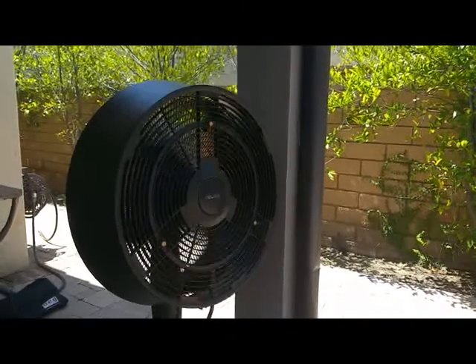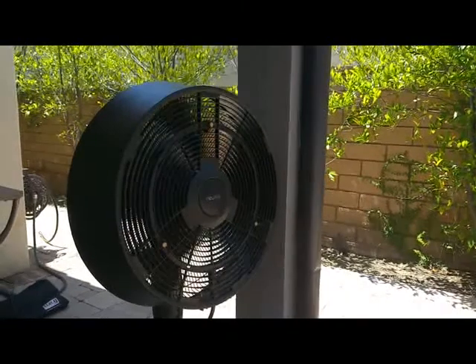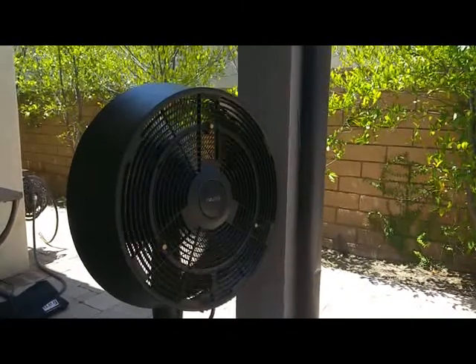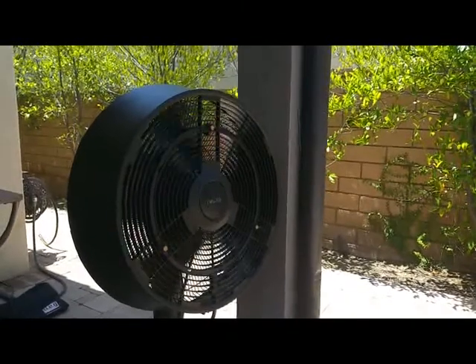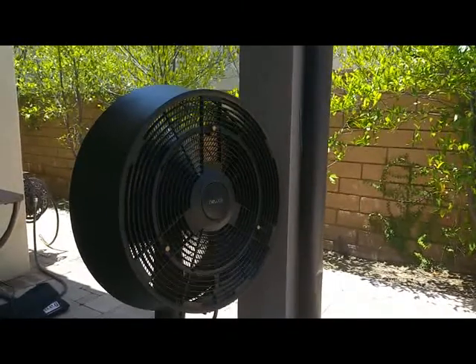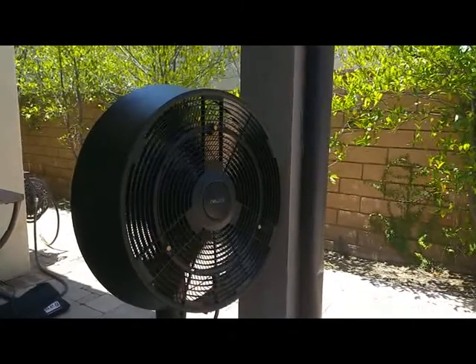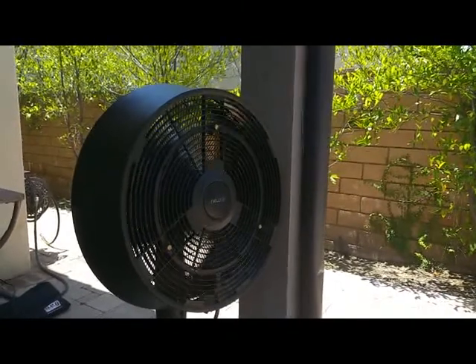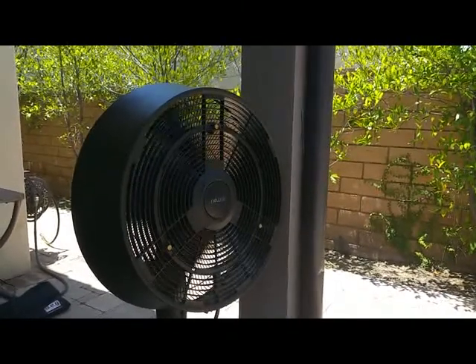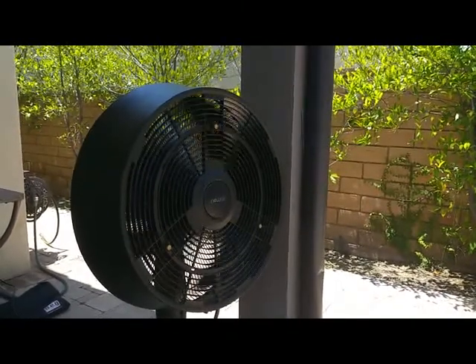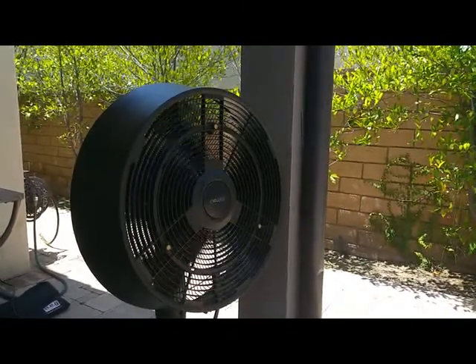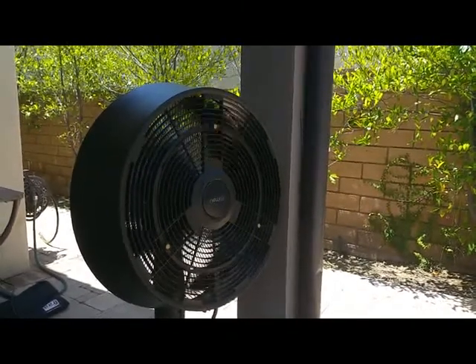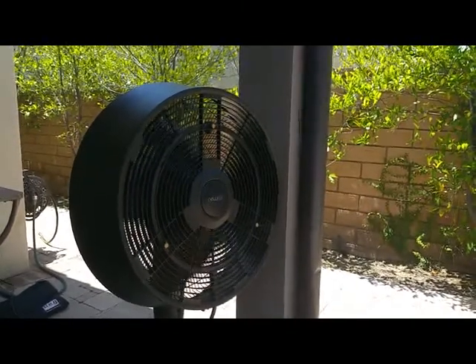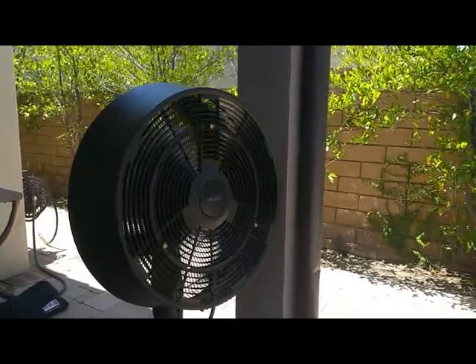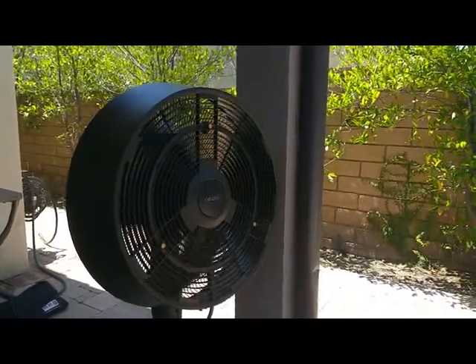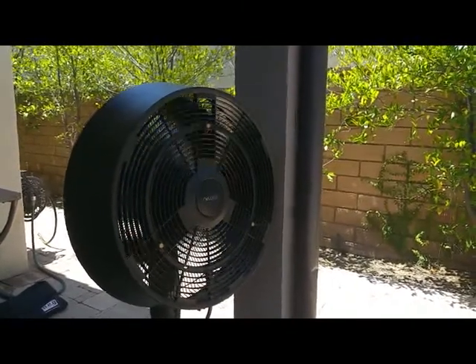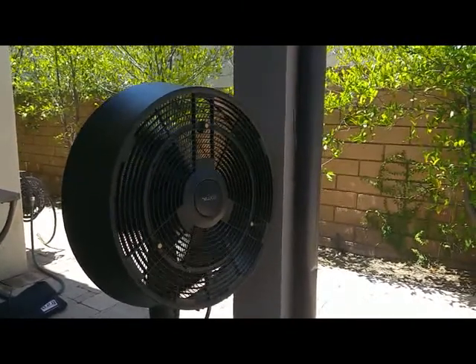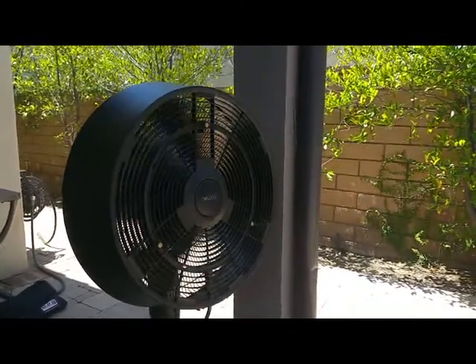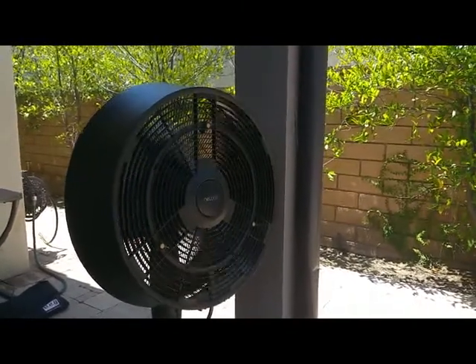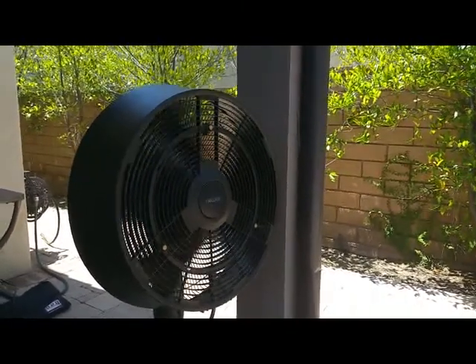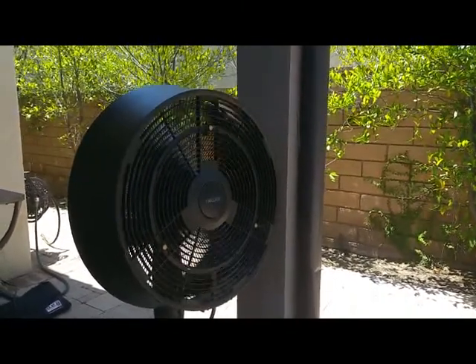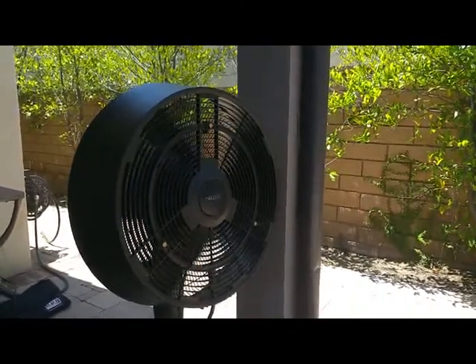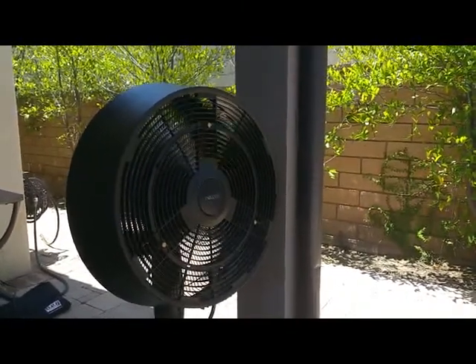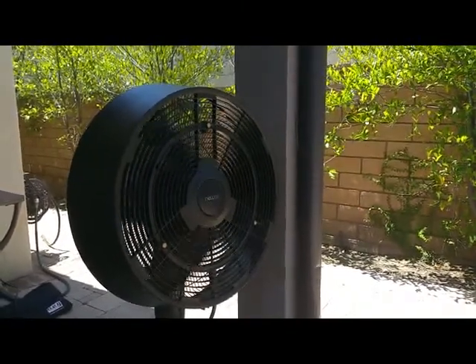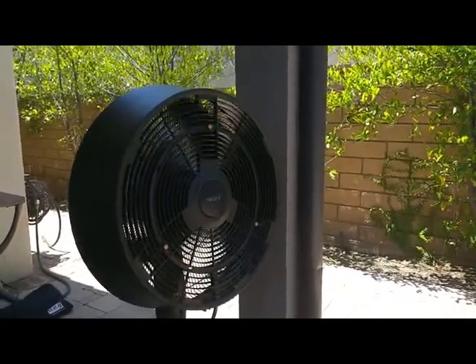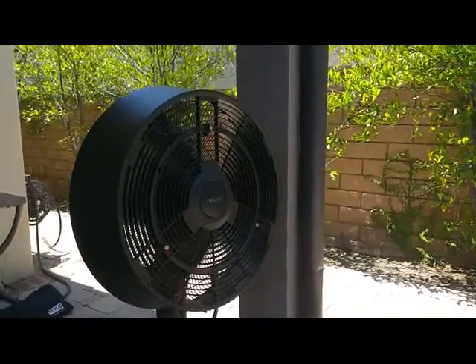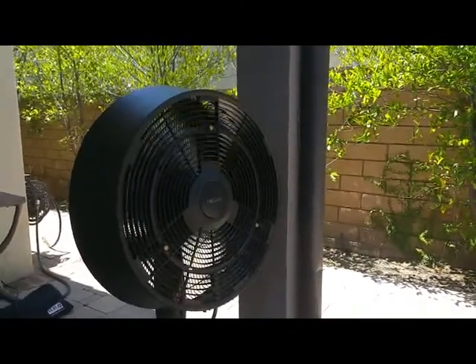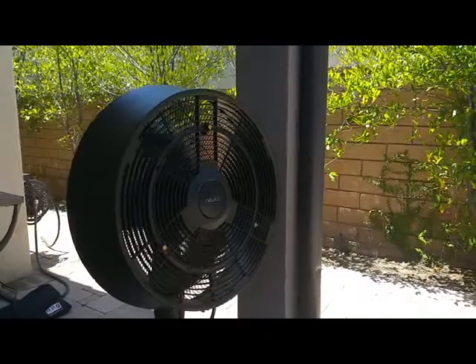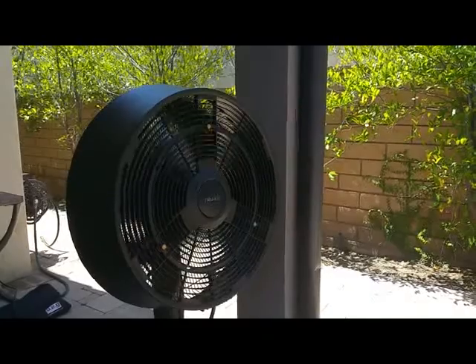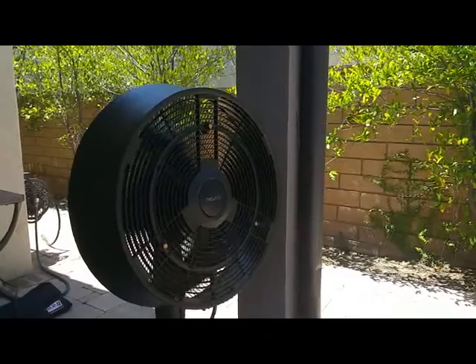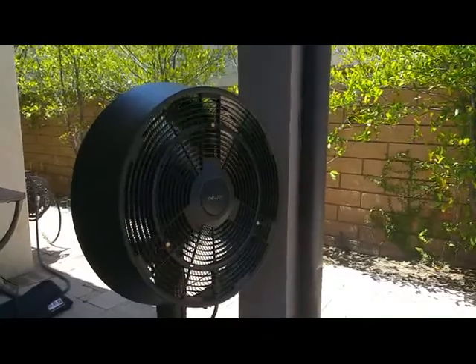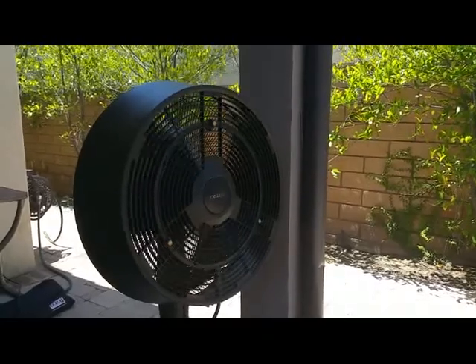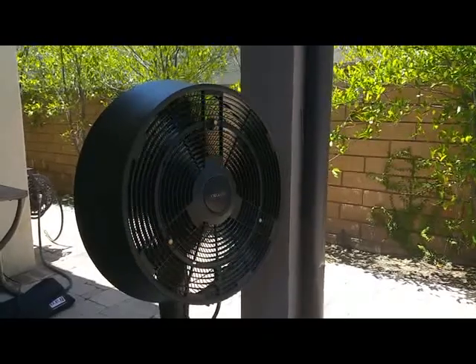If you're looking for an outdoor misting fan, the Newair Misting Fan, the 520B, gets our vote.